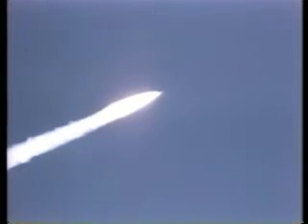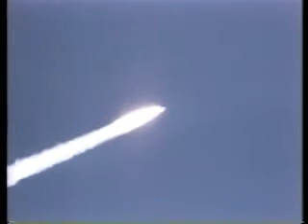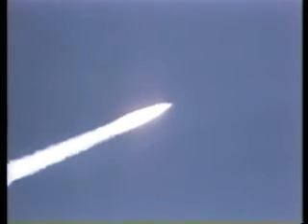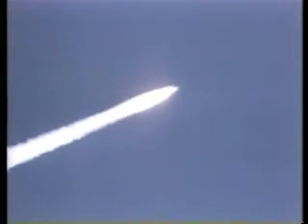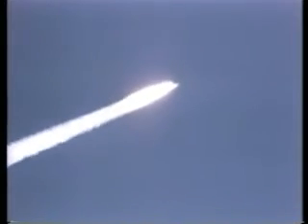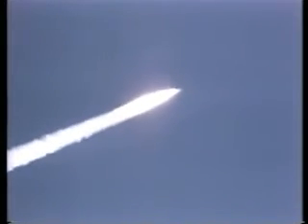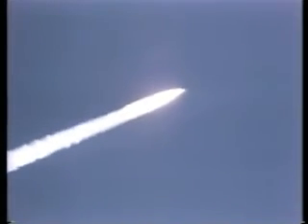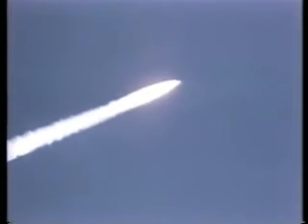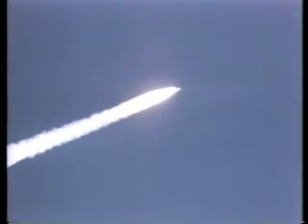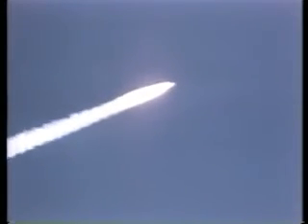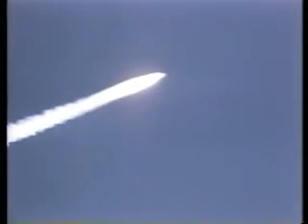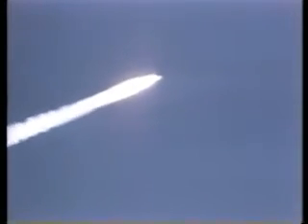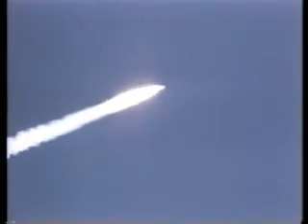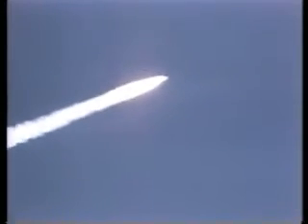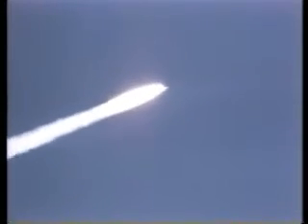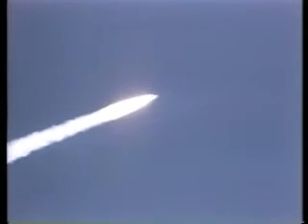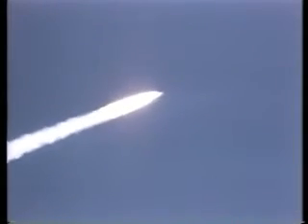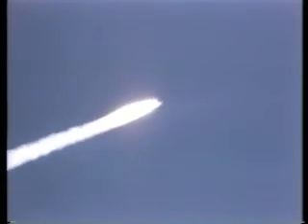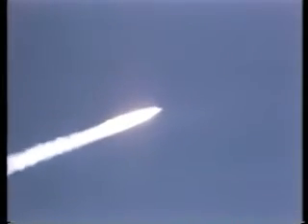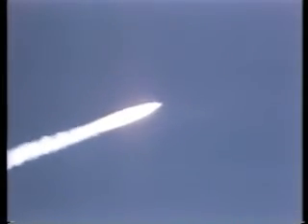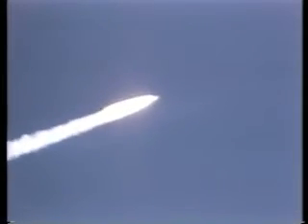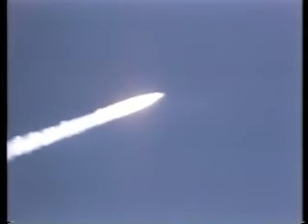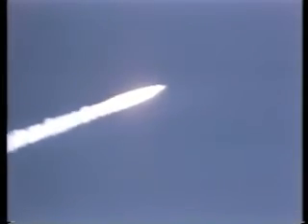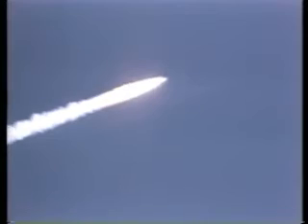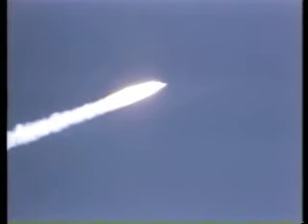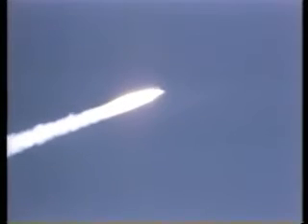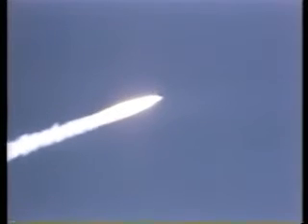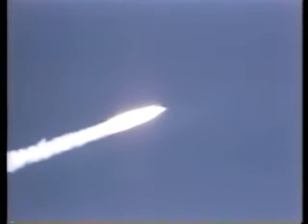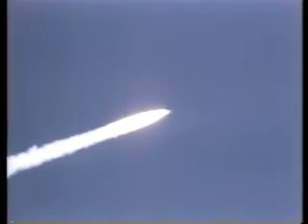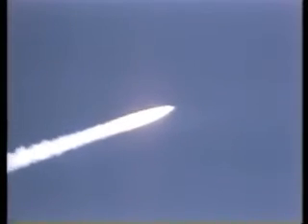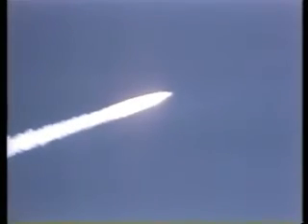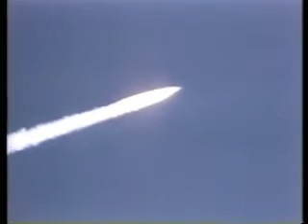Mark one minute 20 seconds — Columbia now 10 nautical miles in altitude, seven nautical miles down range.